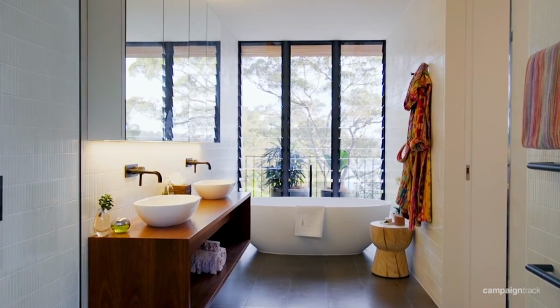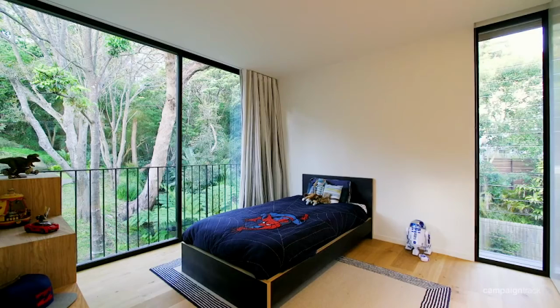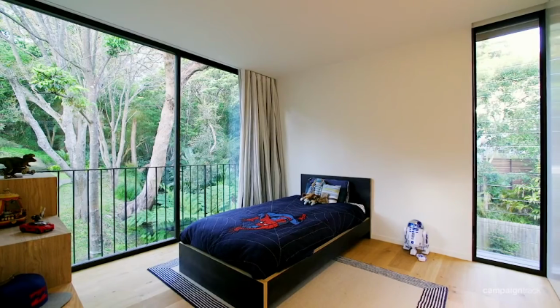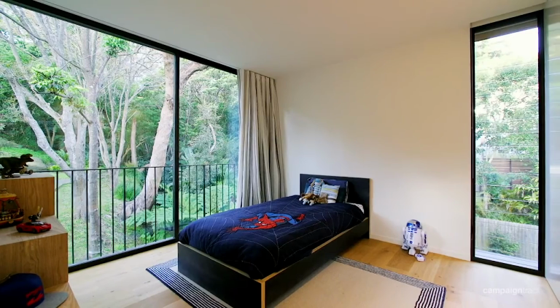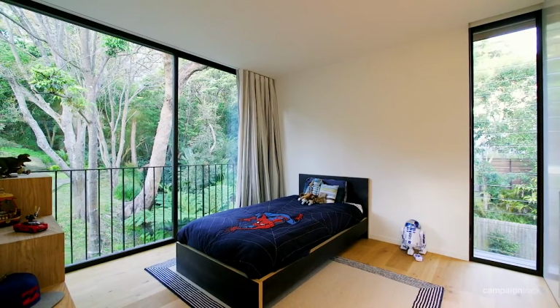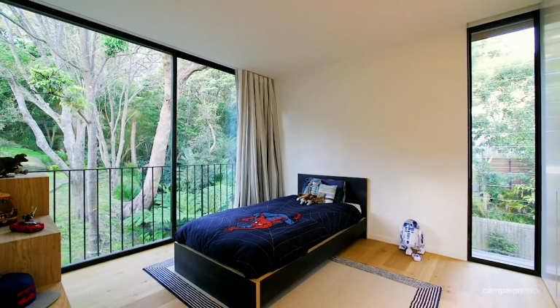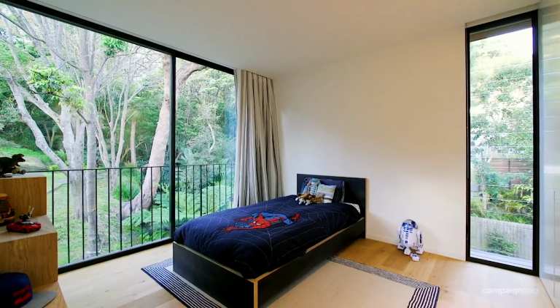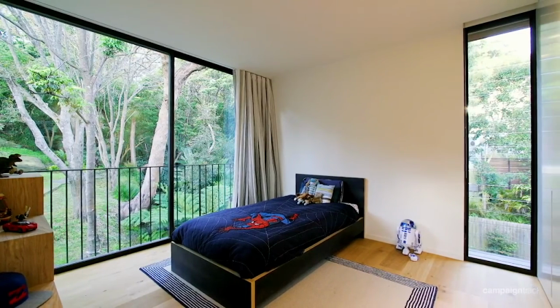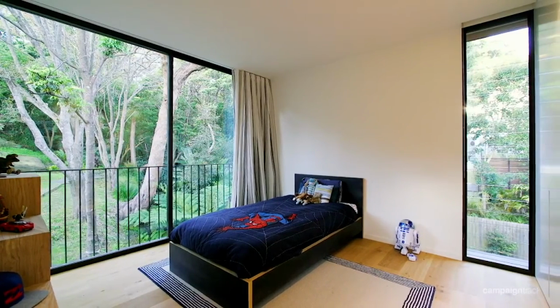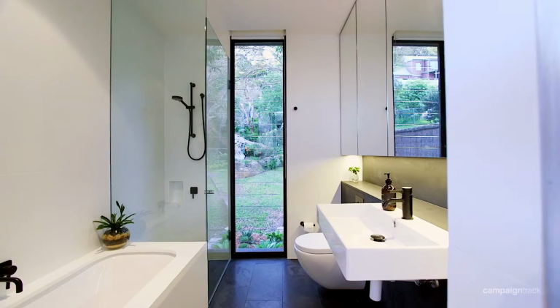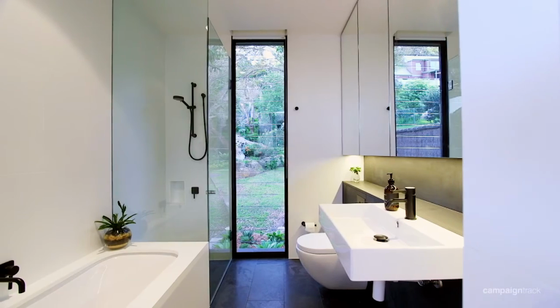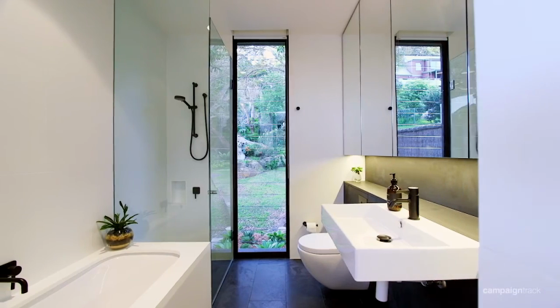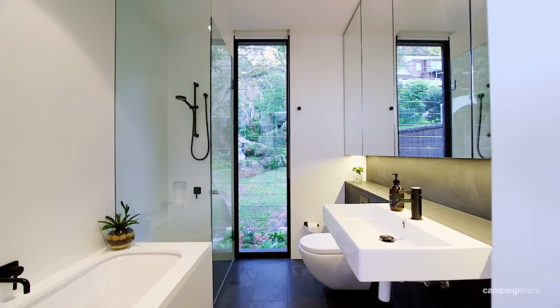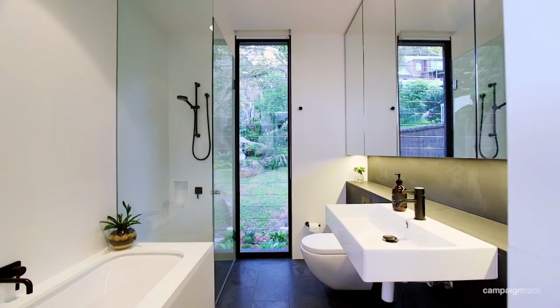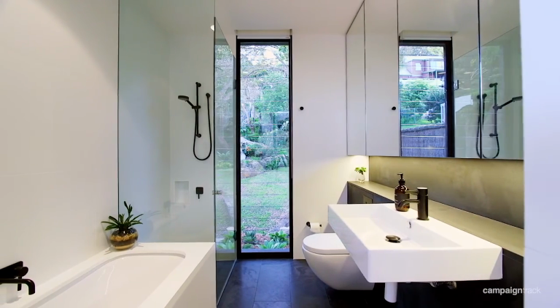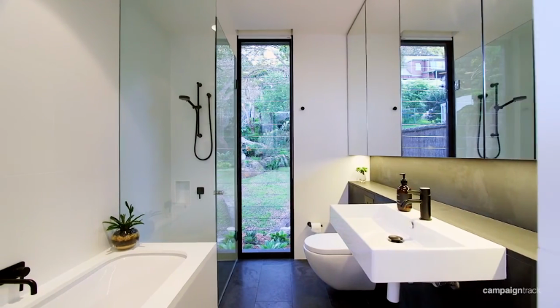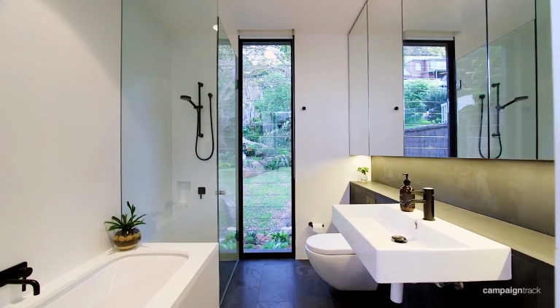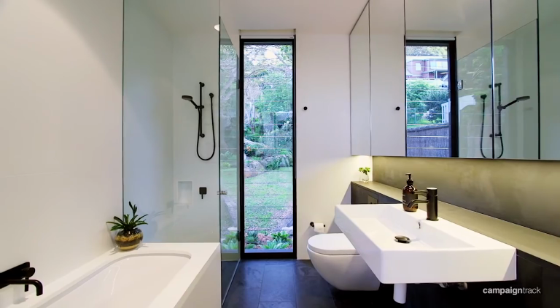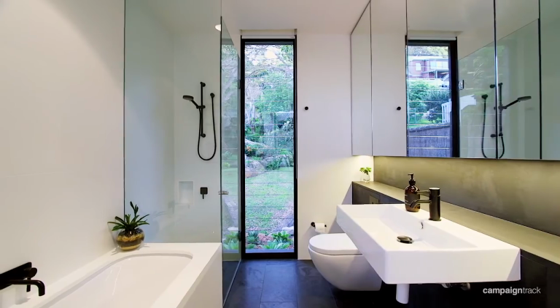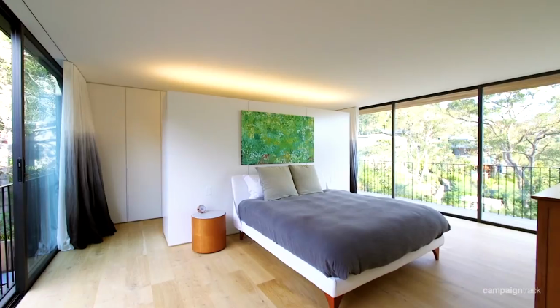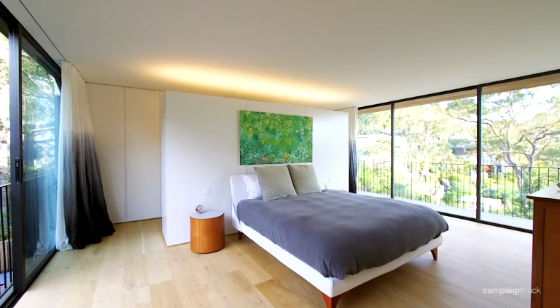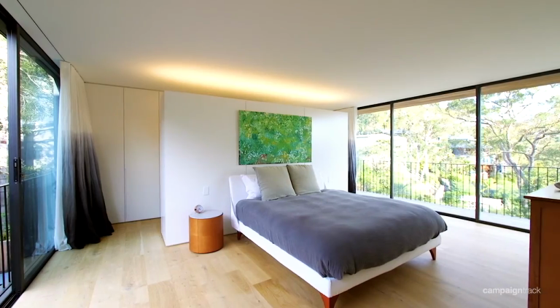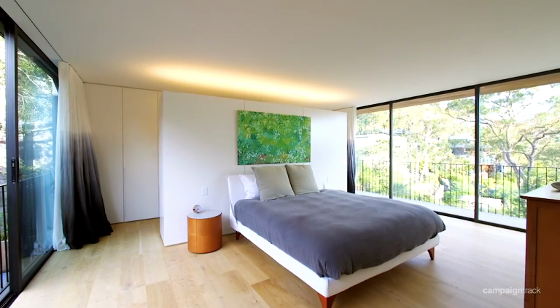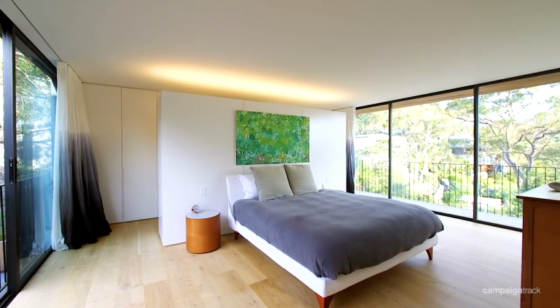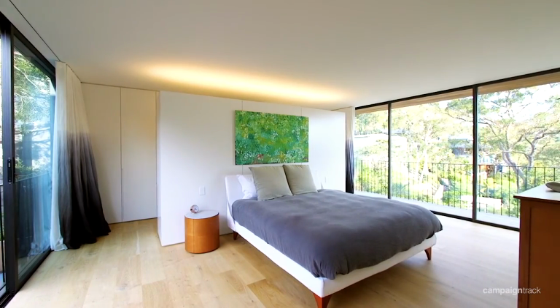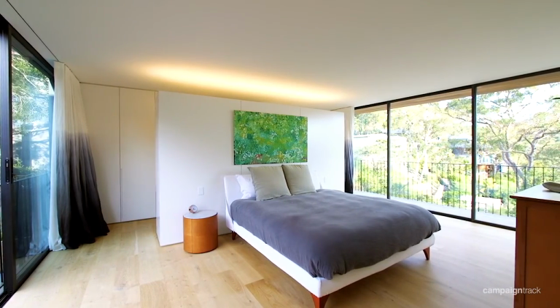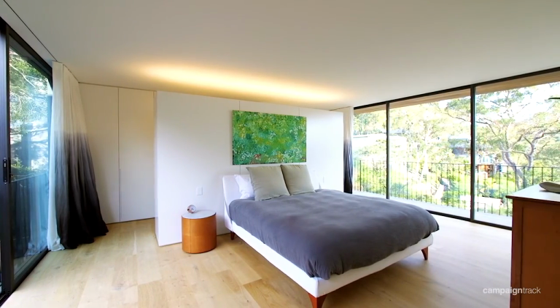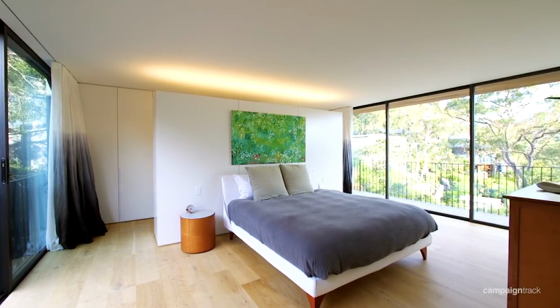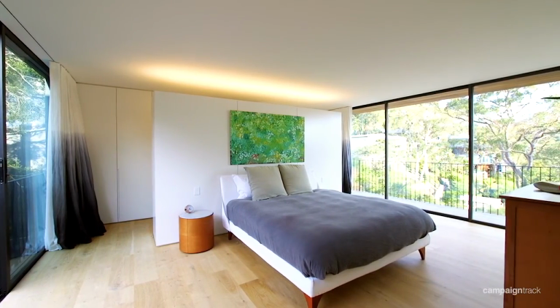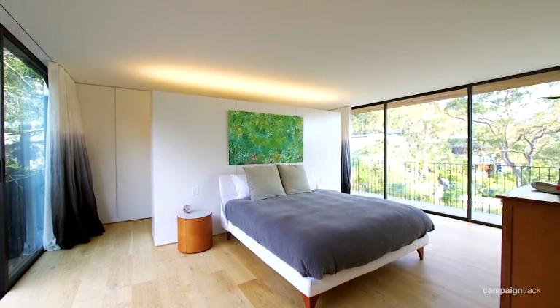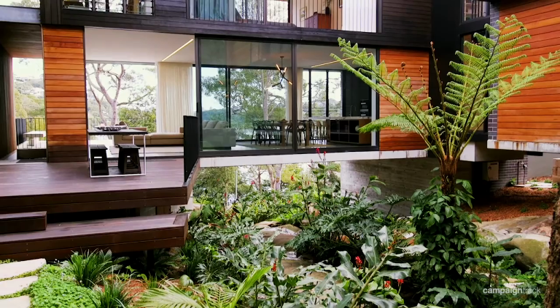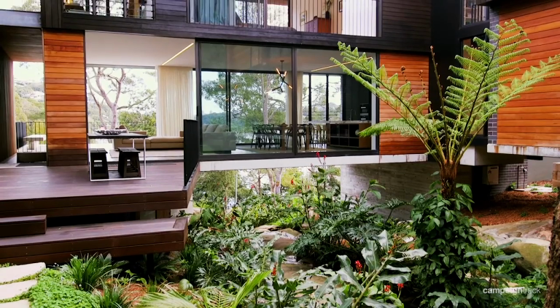The other thing about this home is when you're inside it, you feel like you're suspended above the natural watercourse. It's just gorgeous.